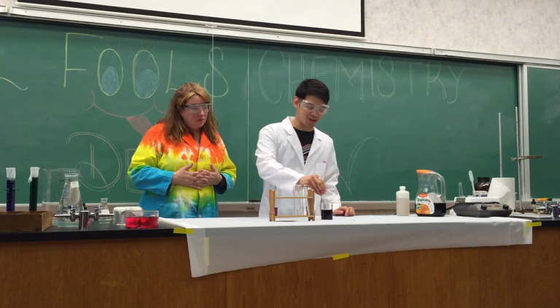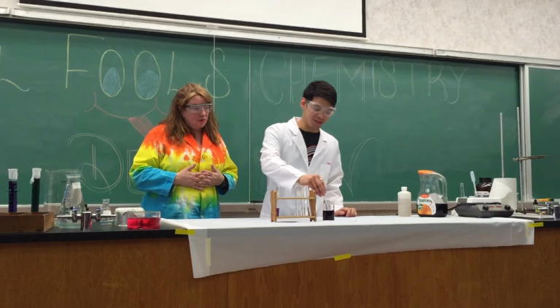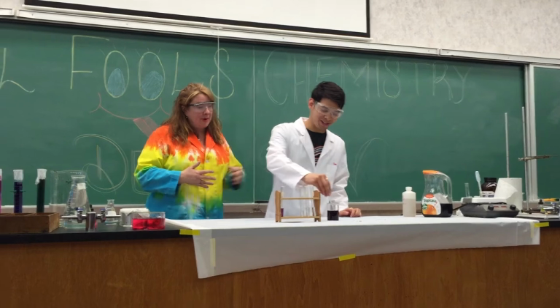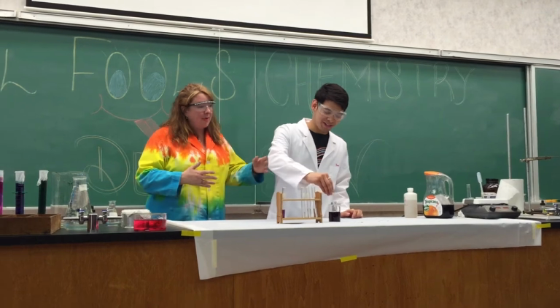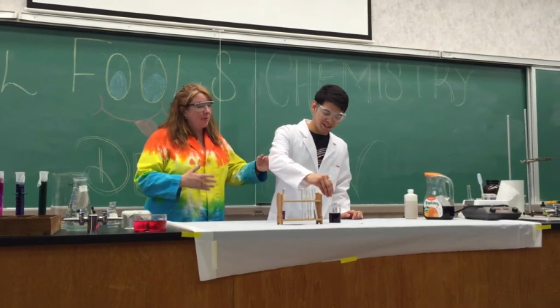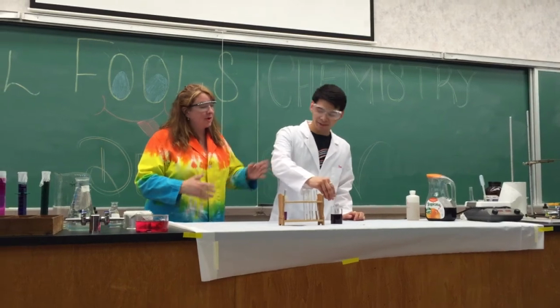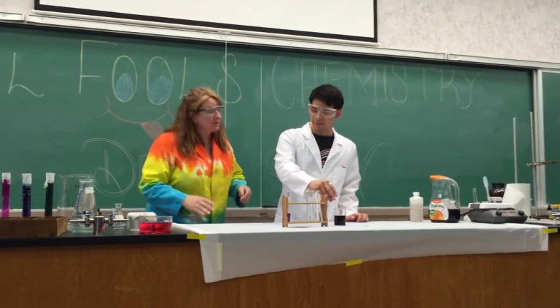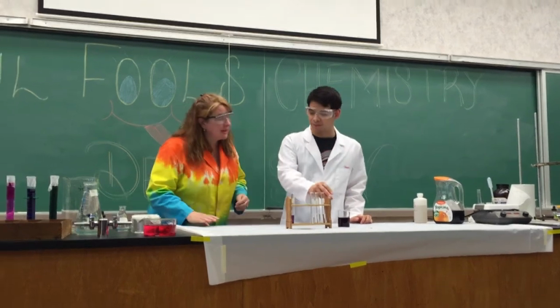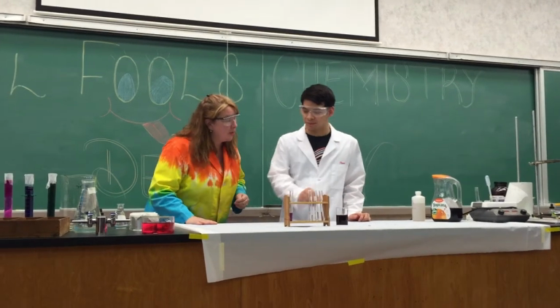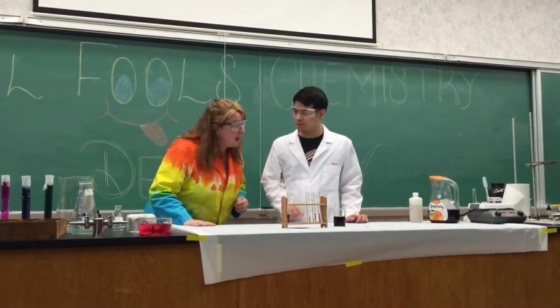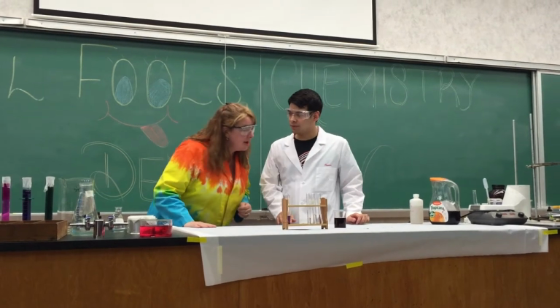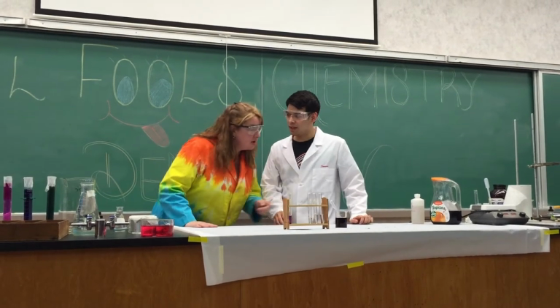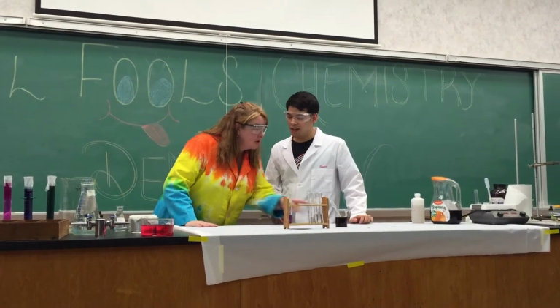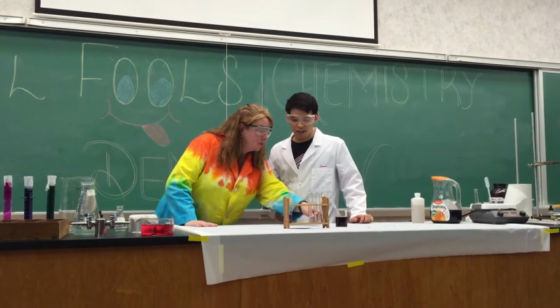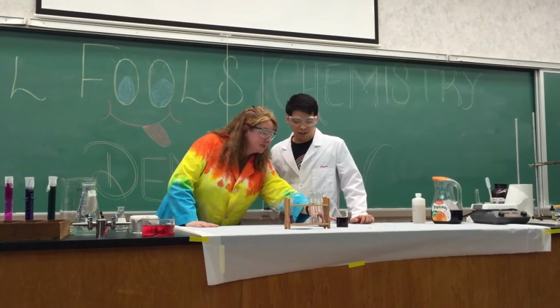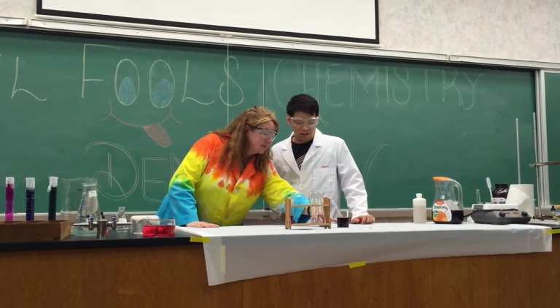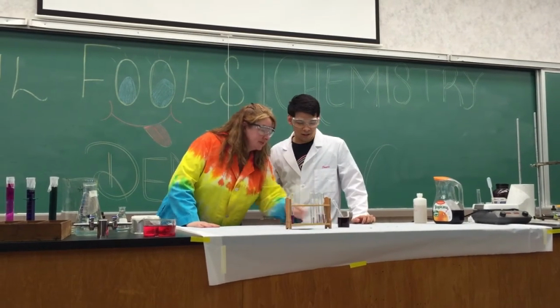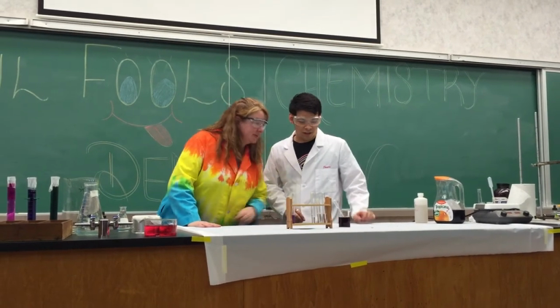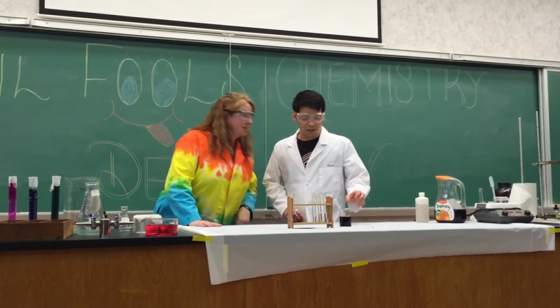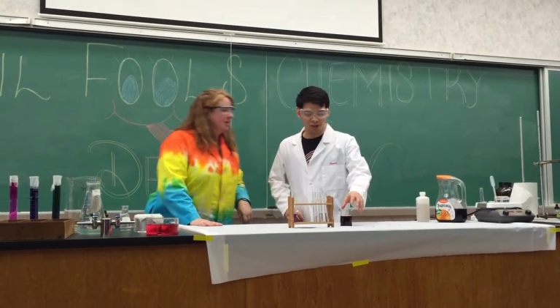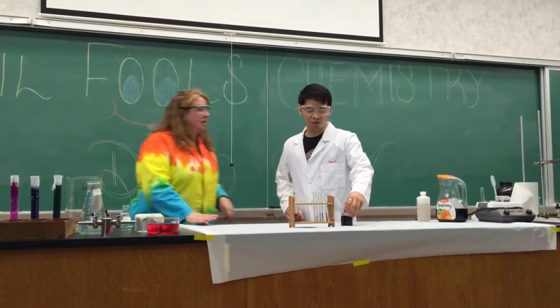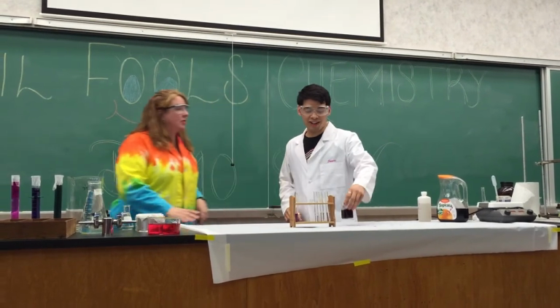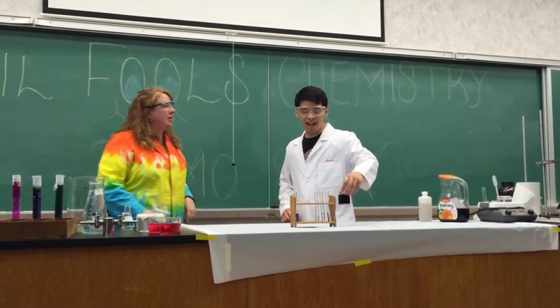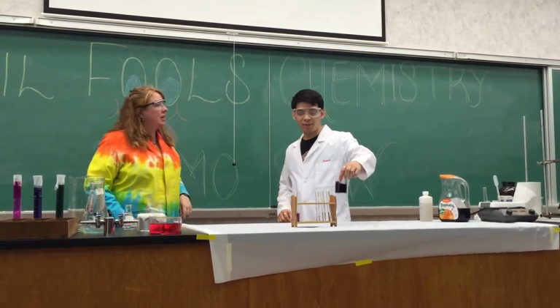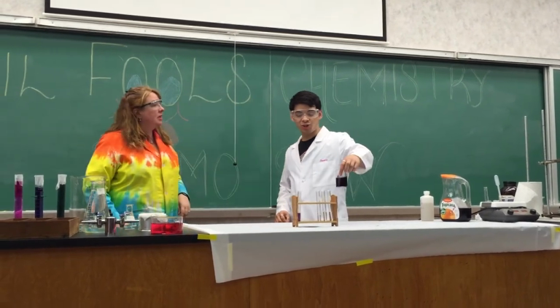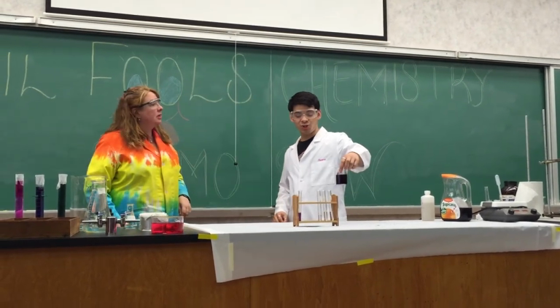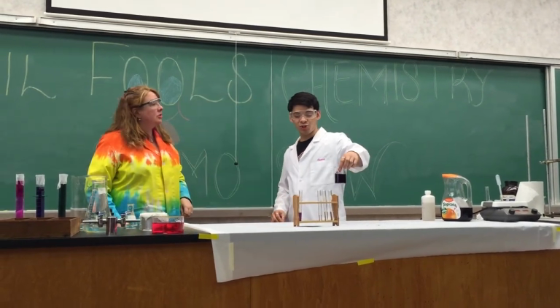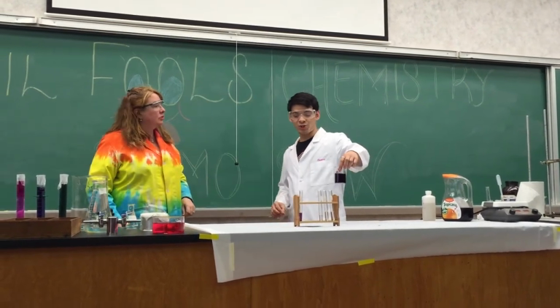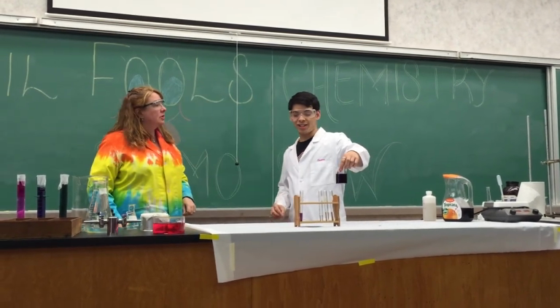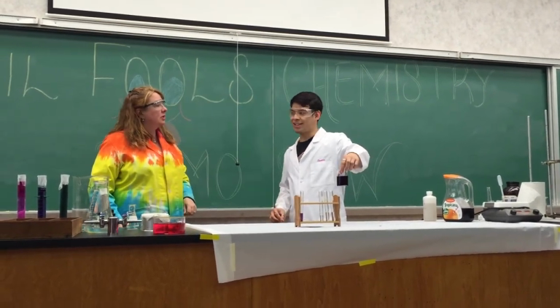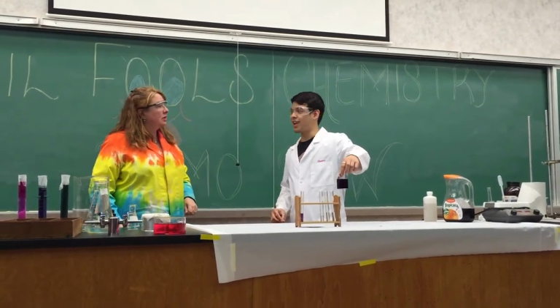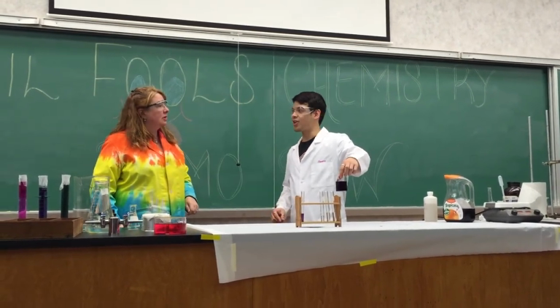Wait, wait. What did you say? A what? What's this? This is red cabbage juice indicator.